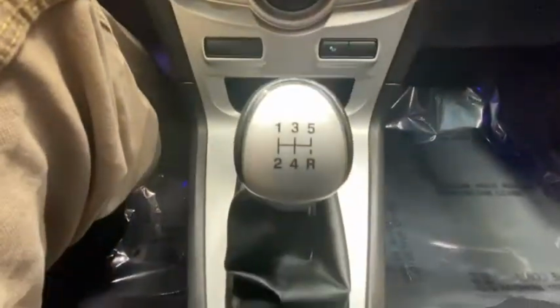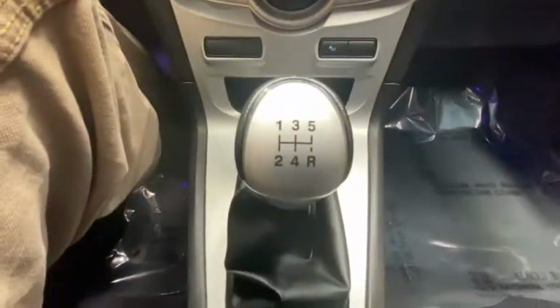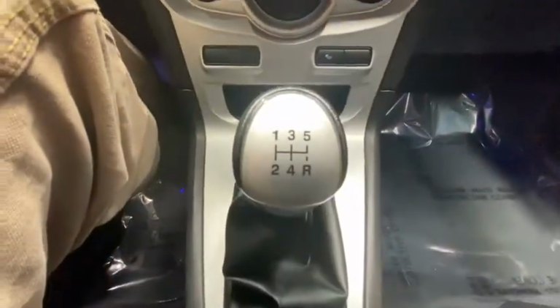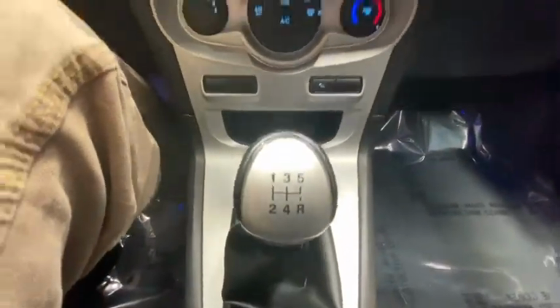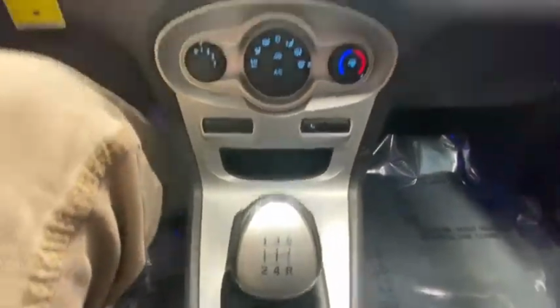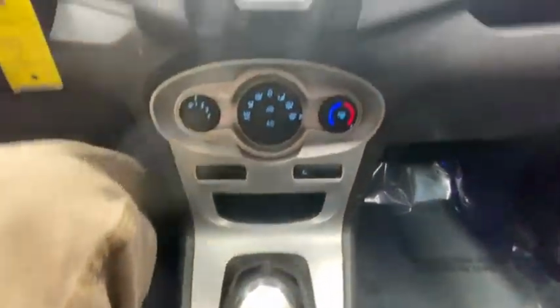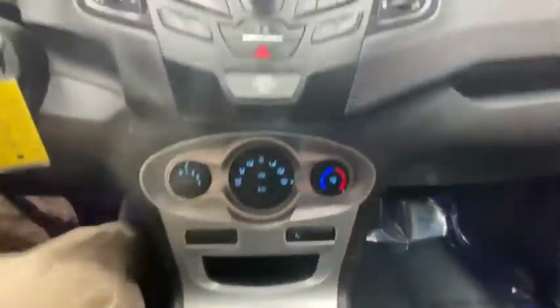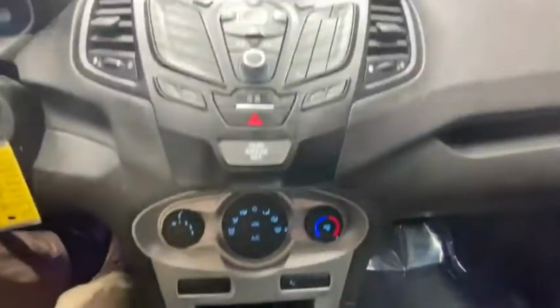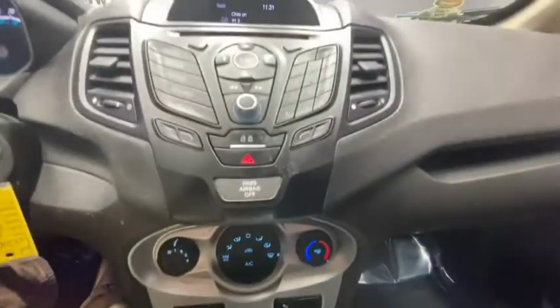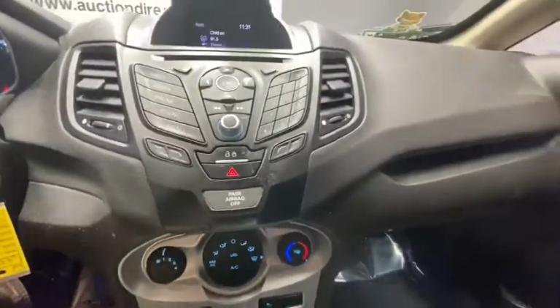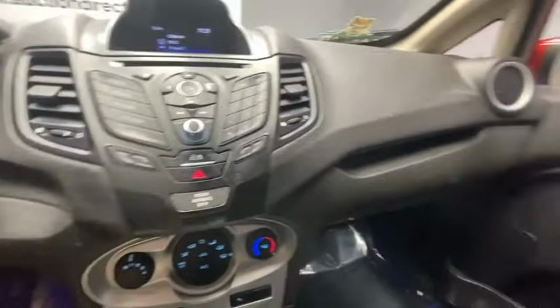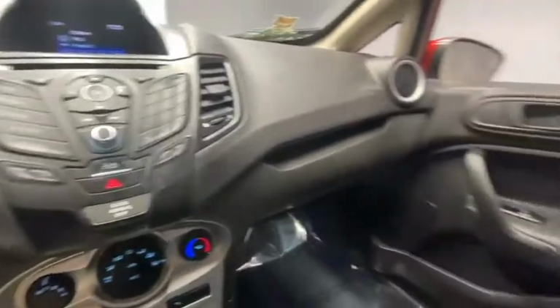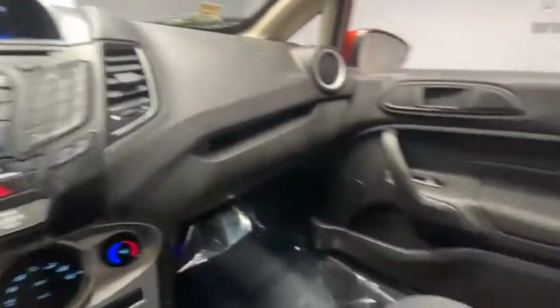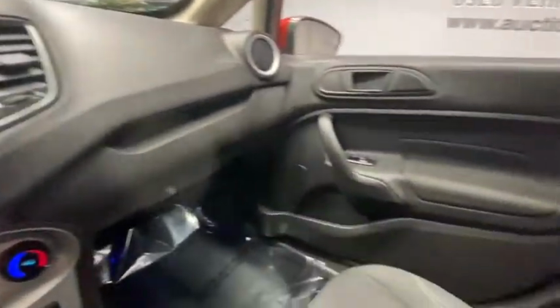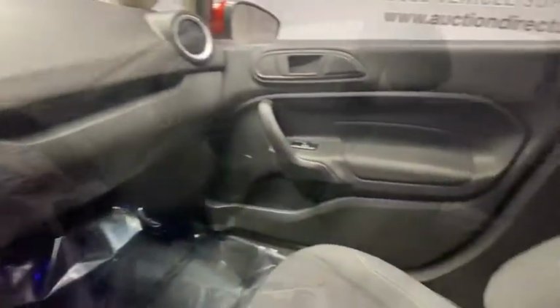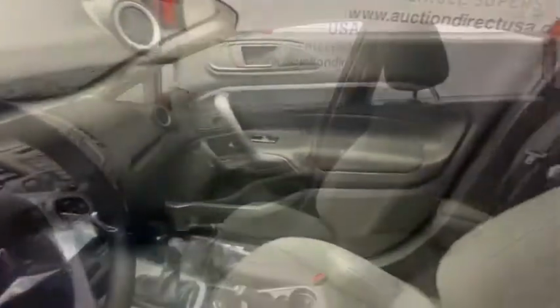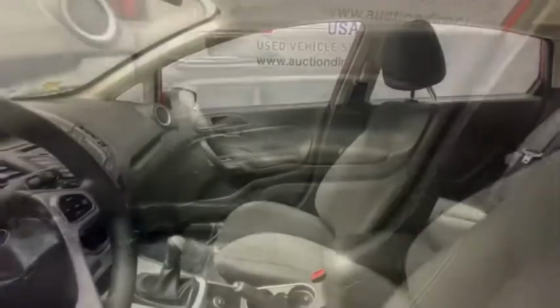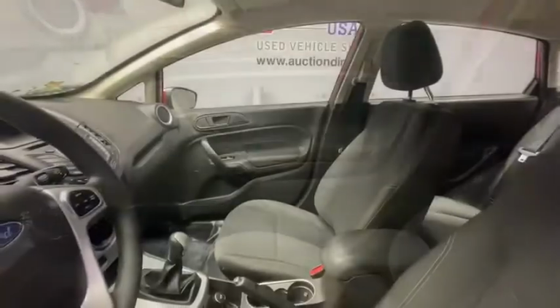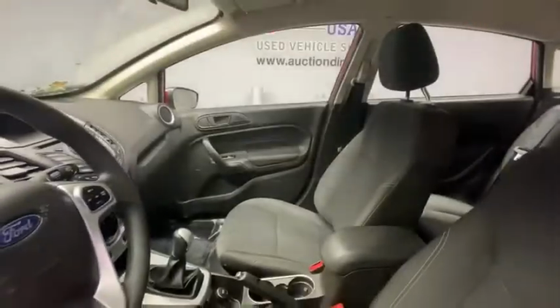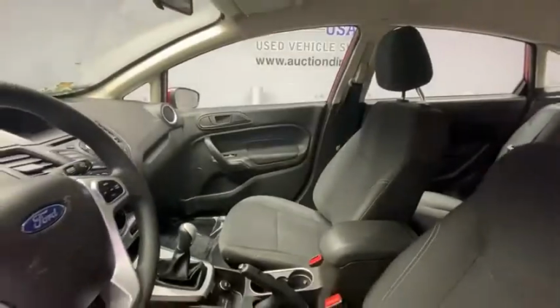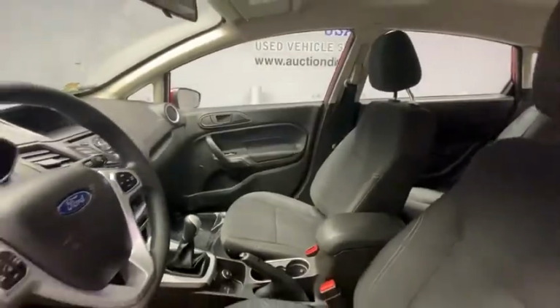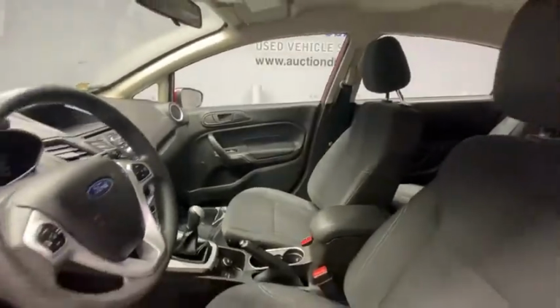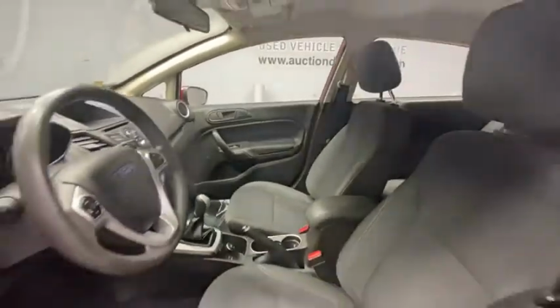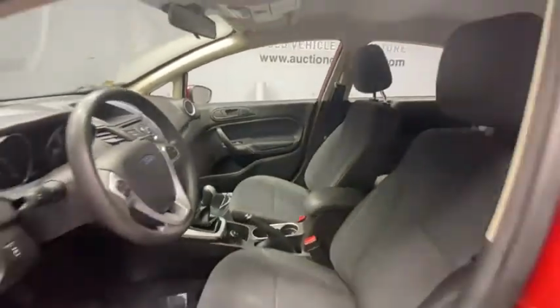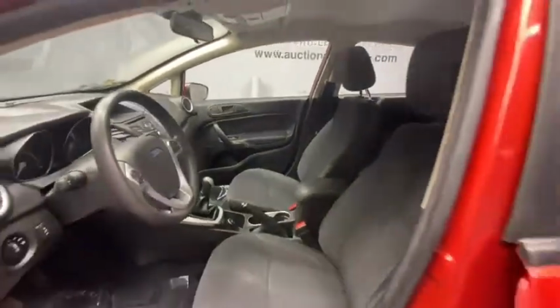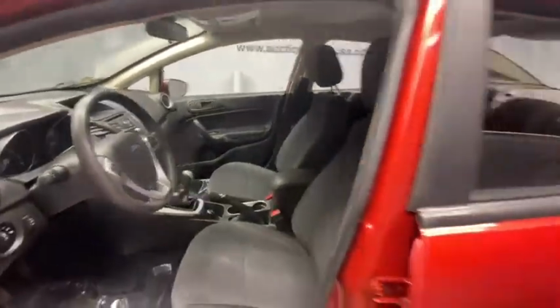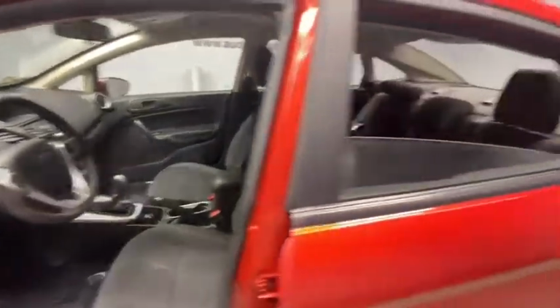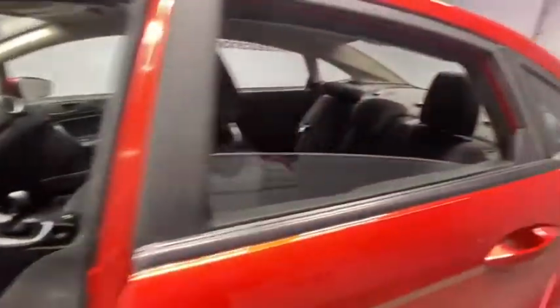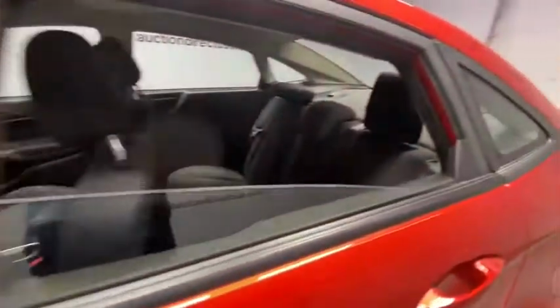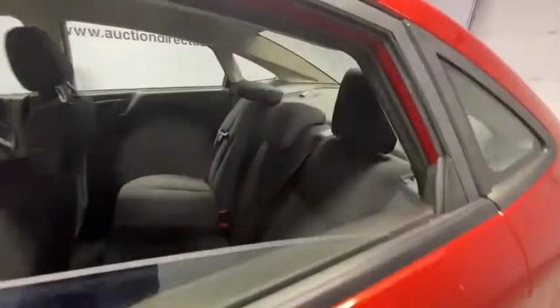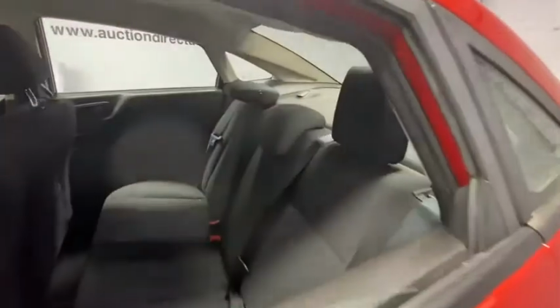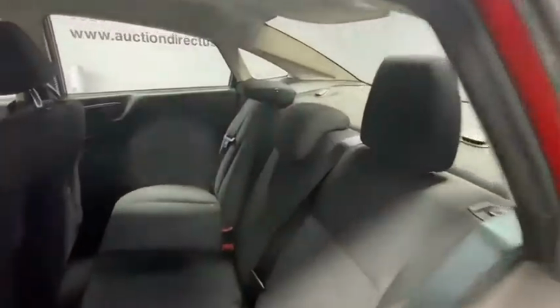Trip computer, overhead console, brake assist, tachometer, remote keyless entry, front bucket seats, tilt steering wheel.